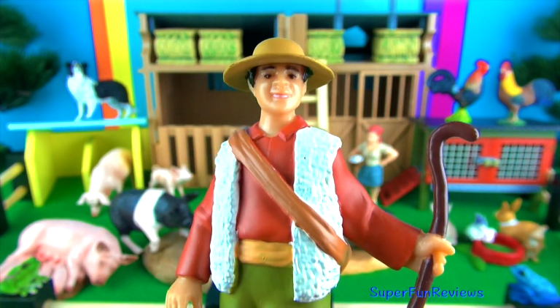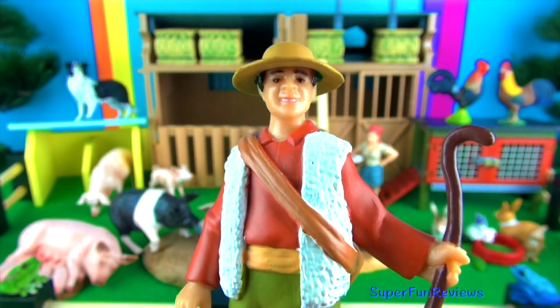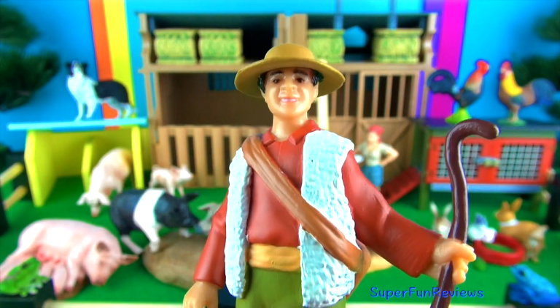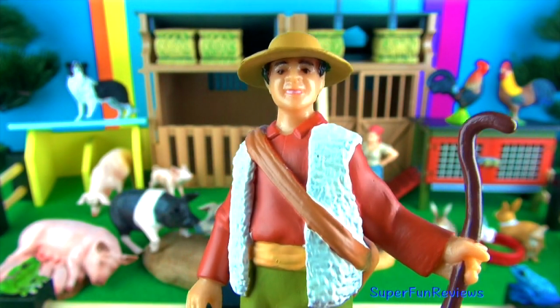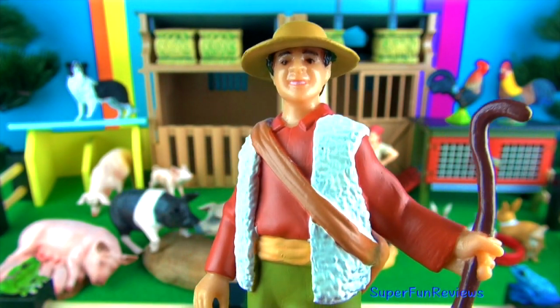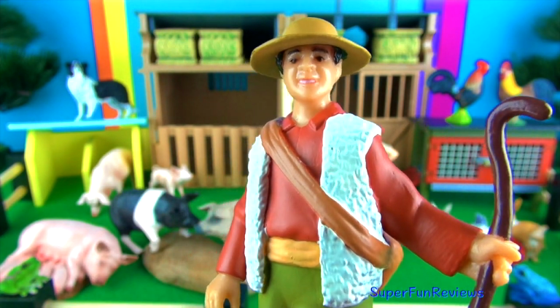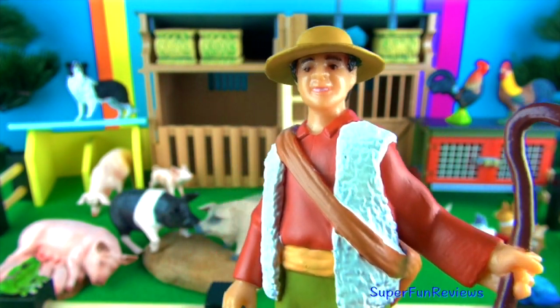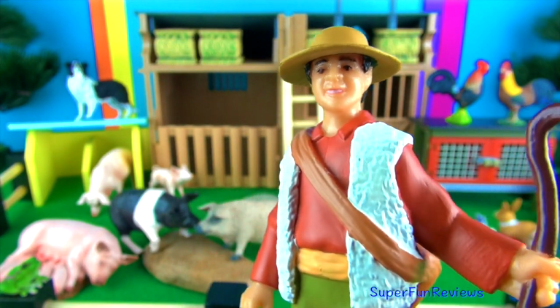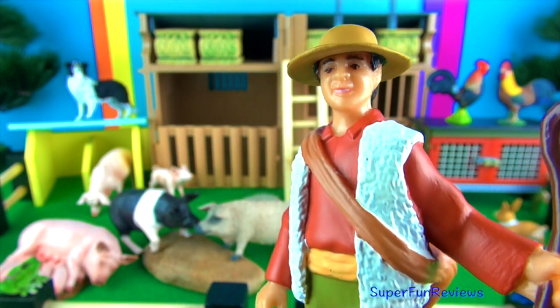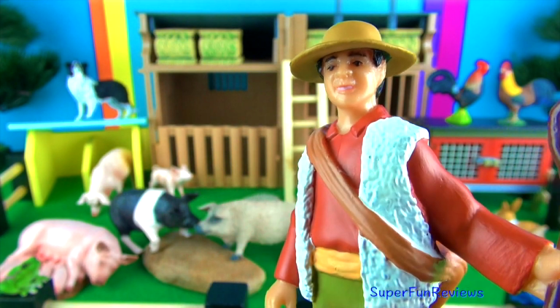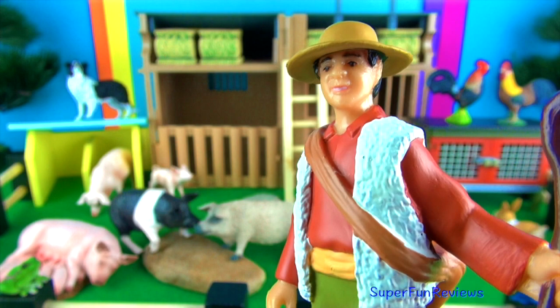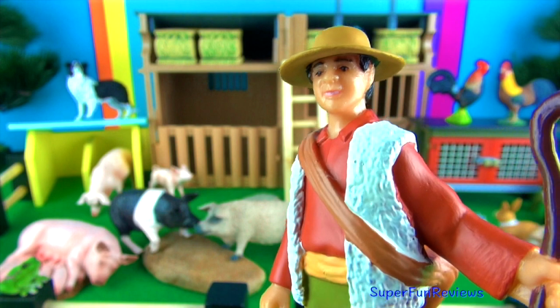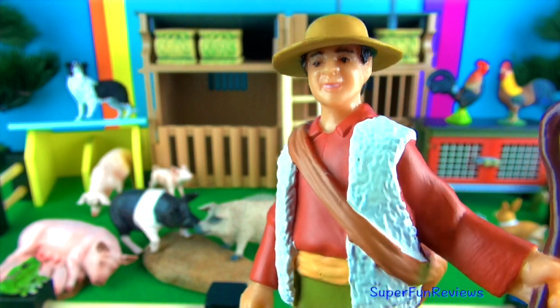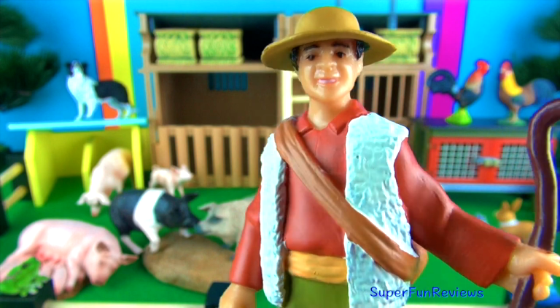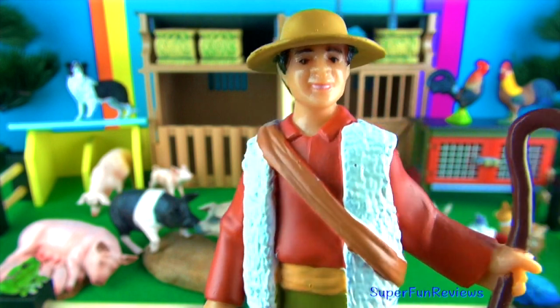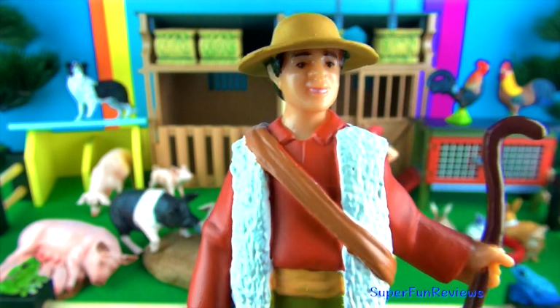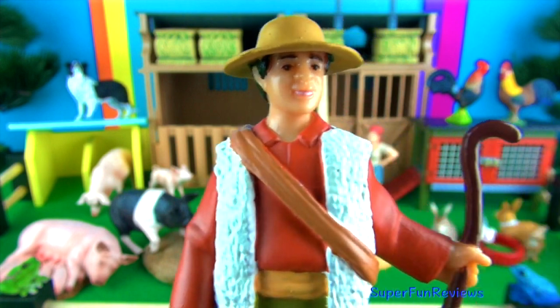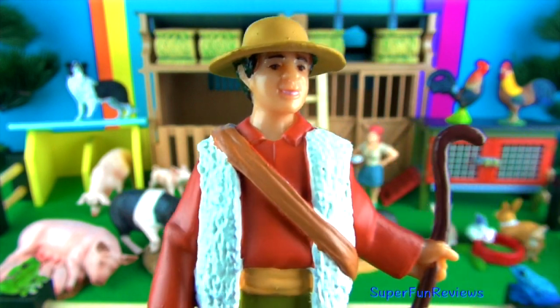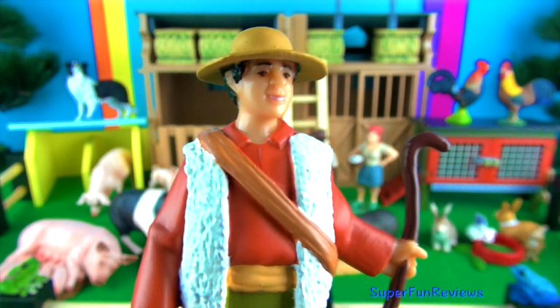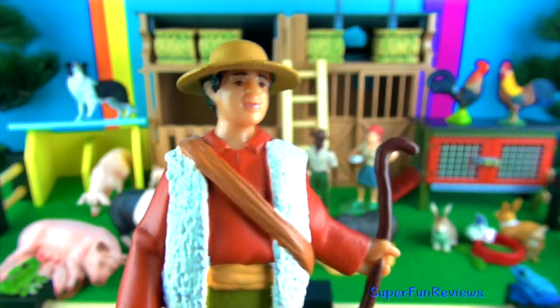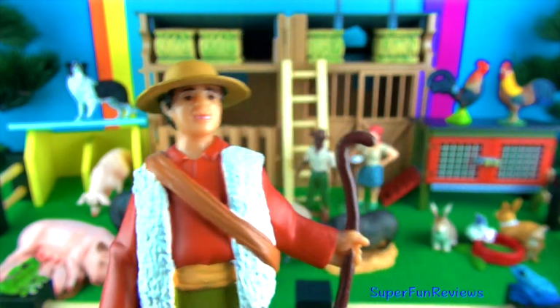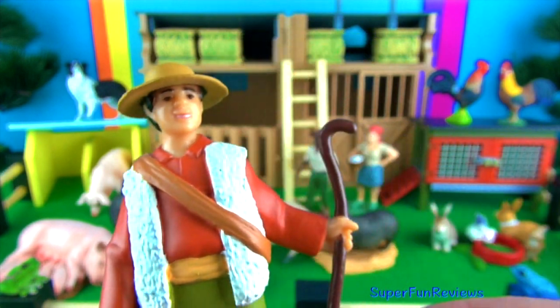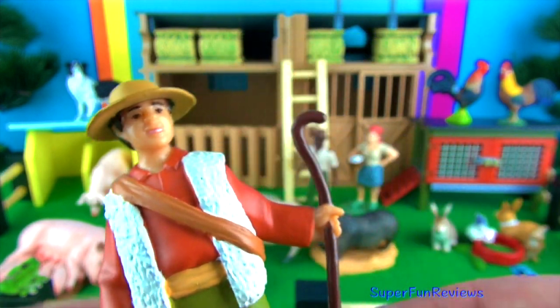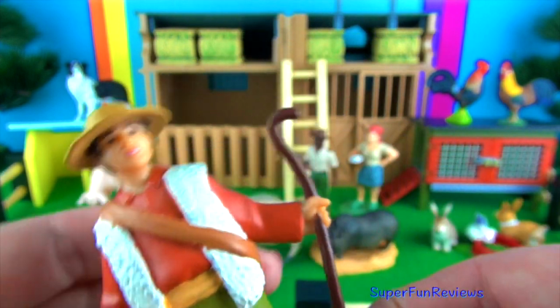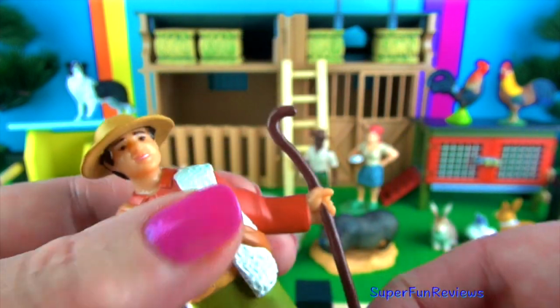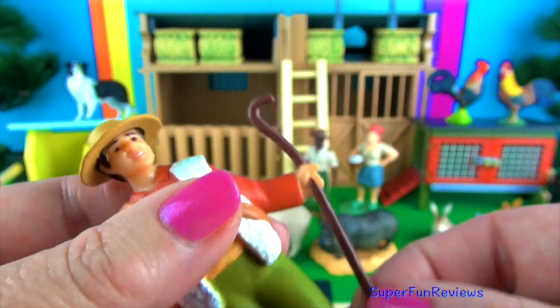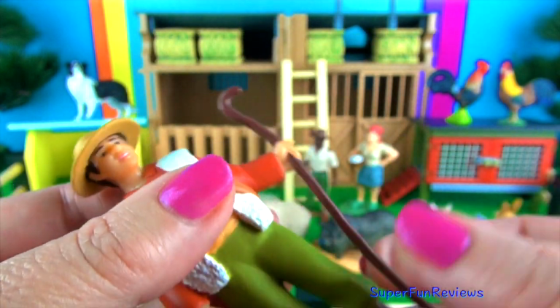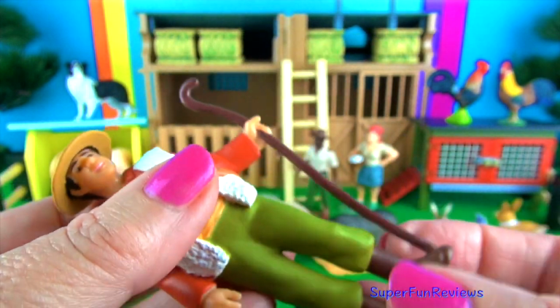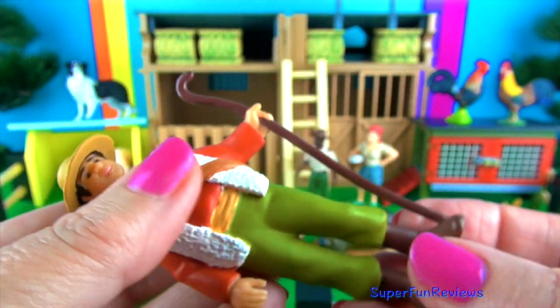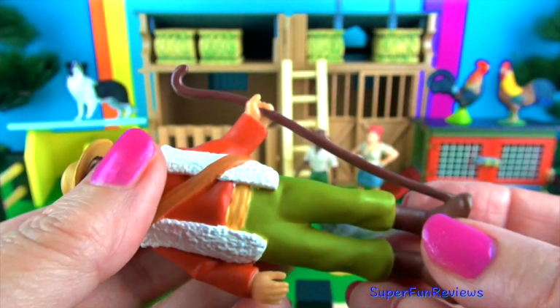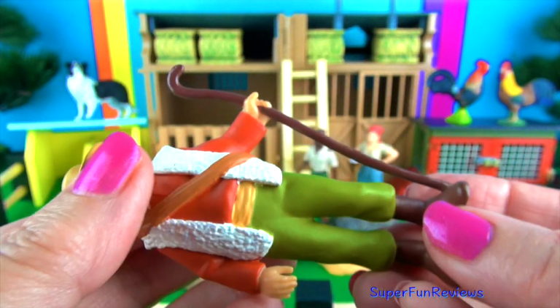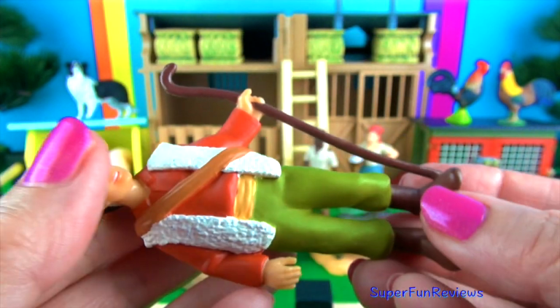Rod the shepherd, who also helps out with the pigs and cows when he can.